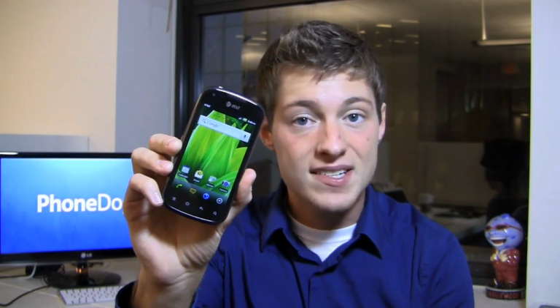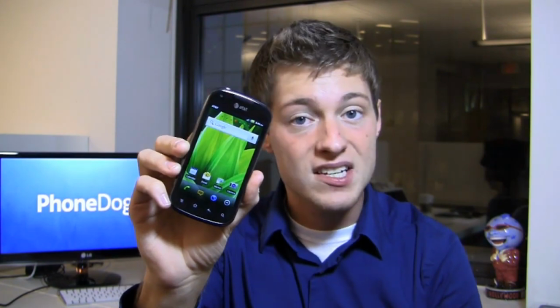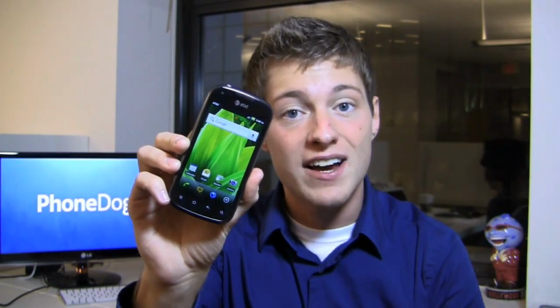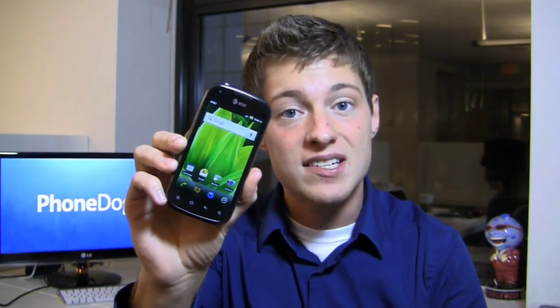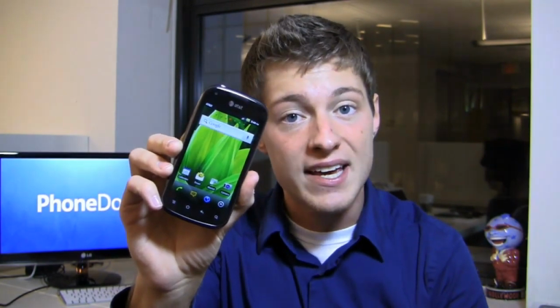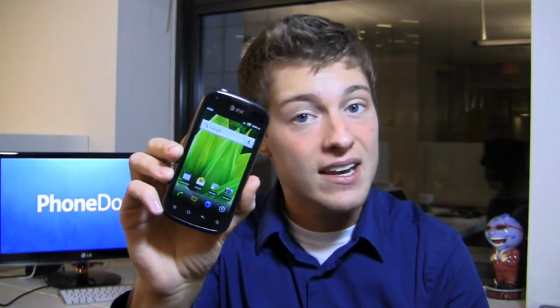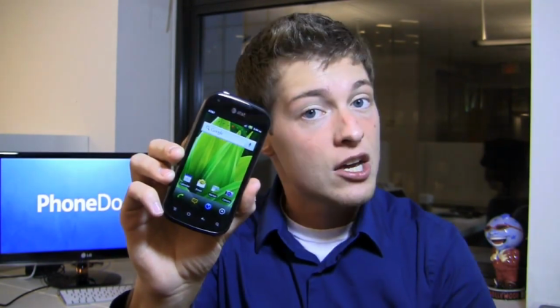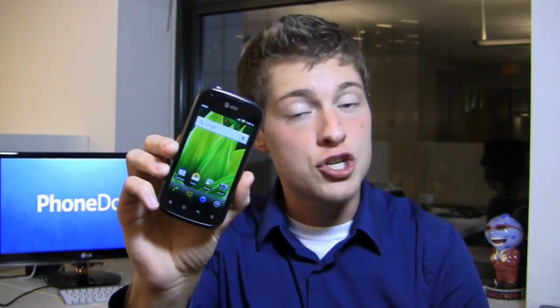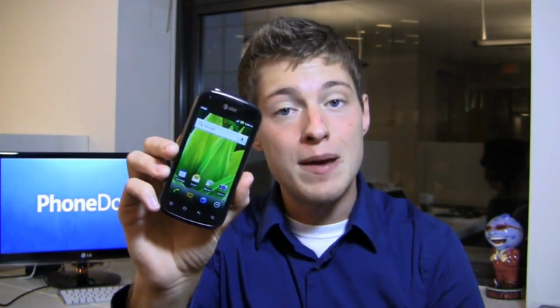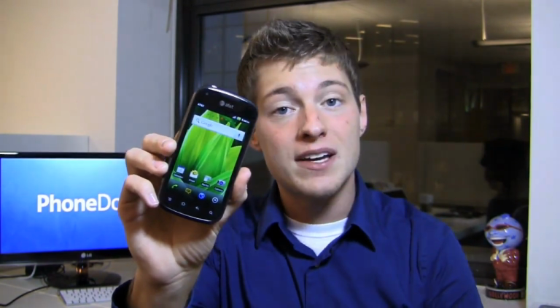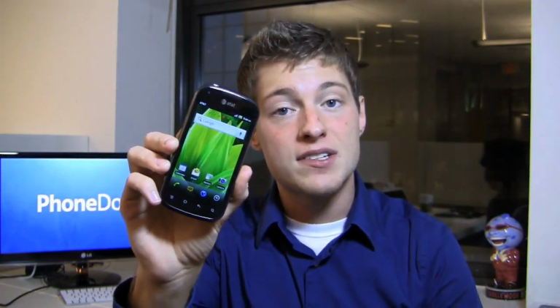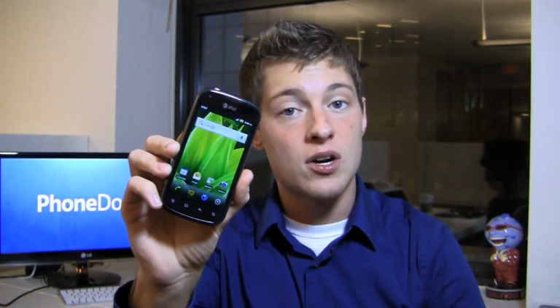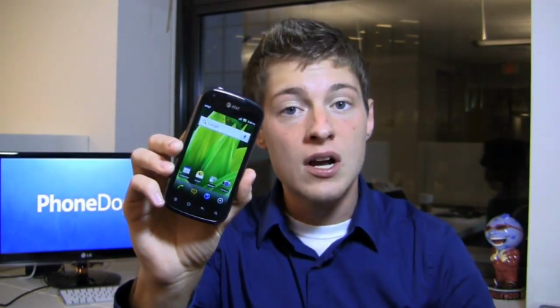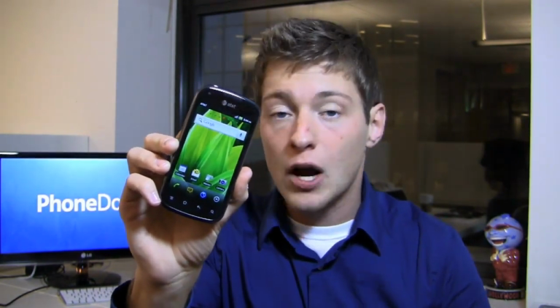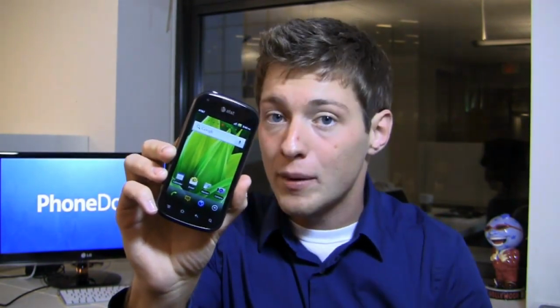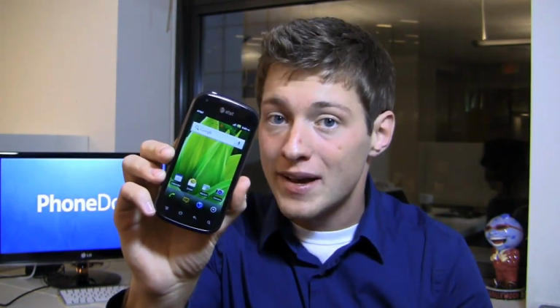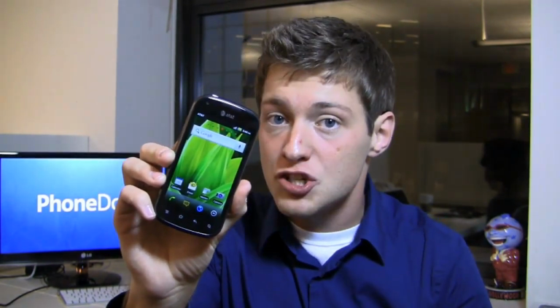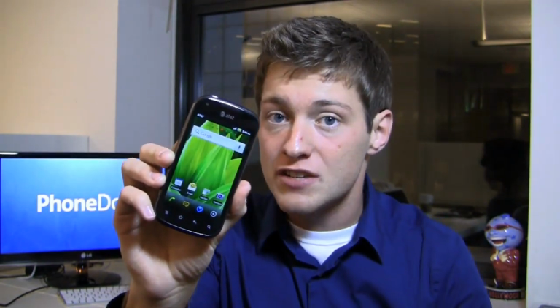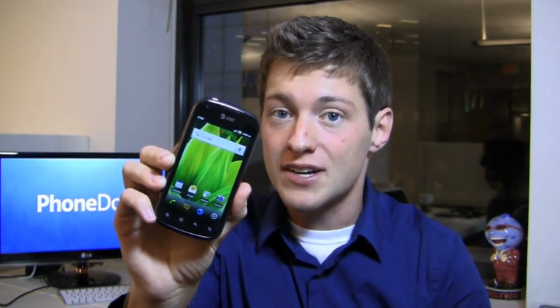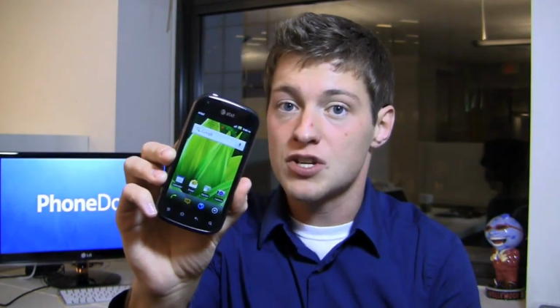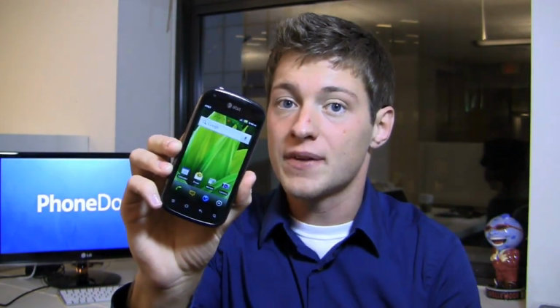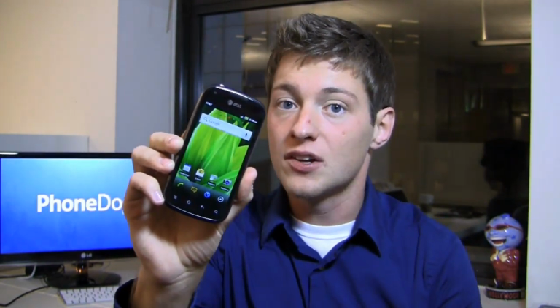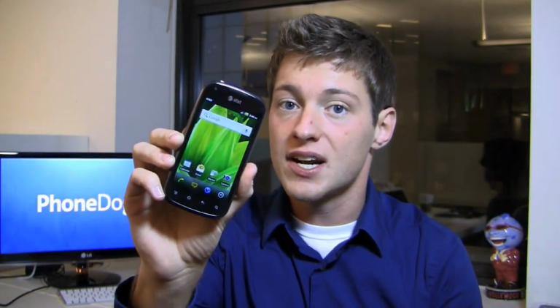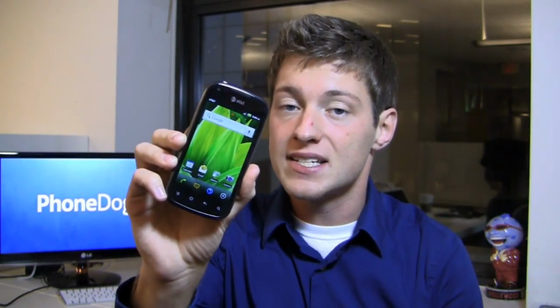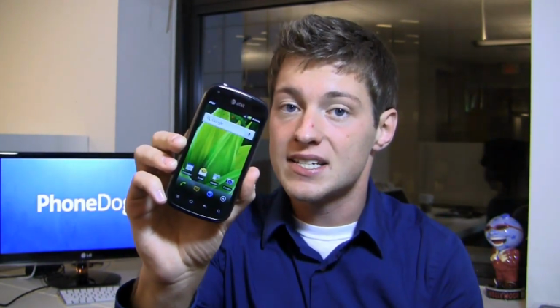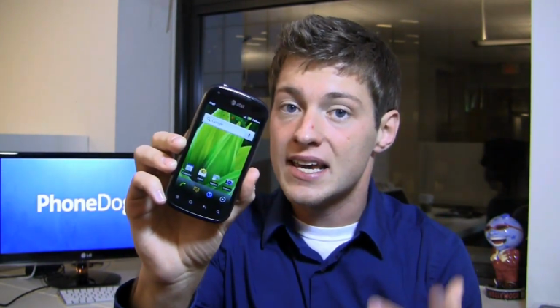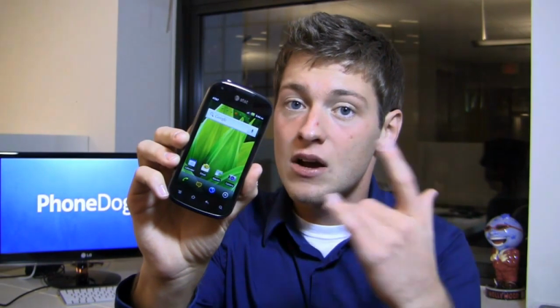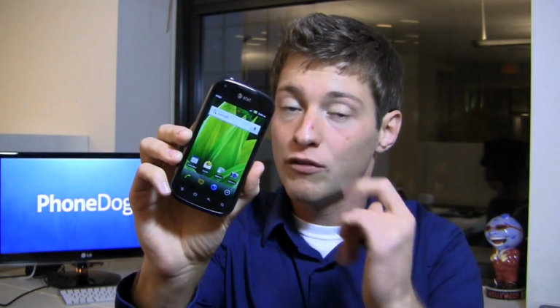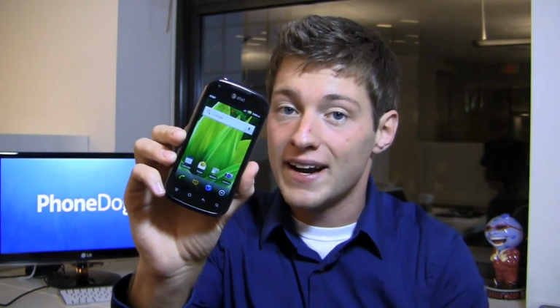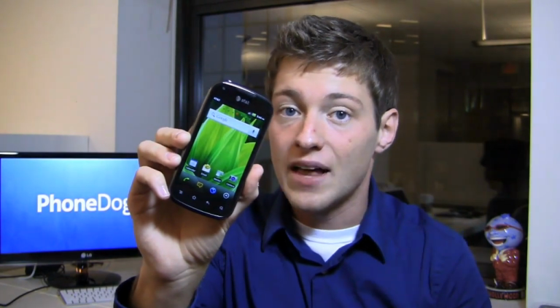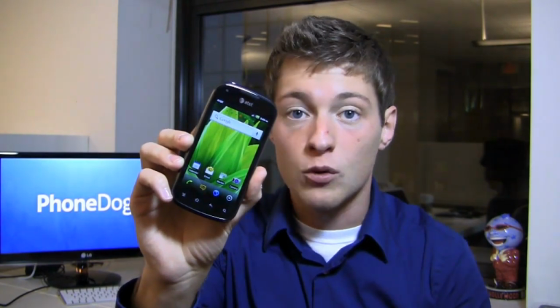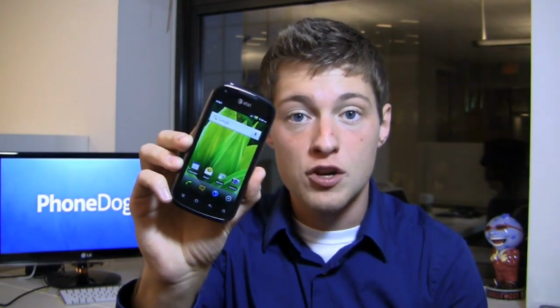Is this a device to get? Should you maybe consider a quick messaging device or something else on AT&T? We'll find out in the review.